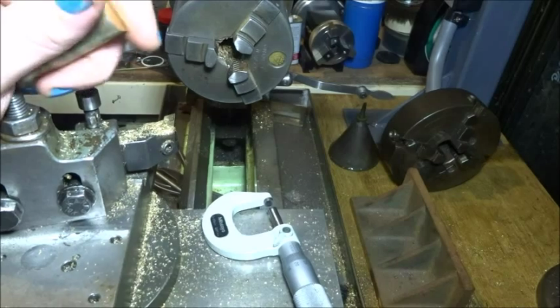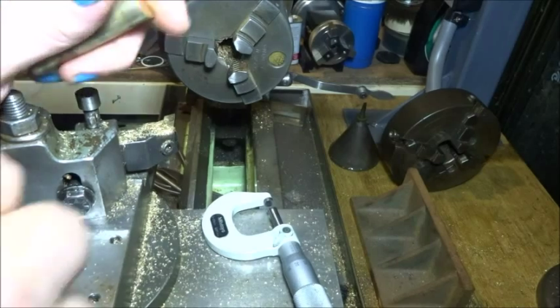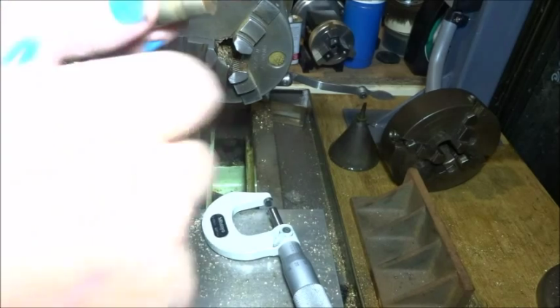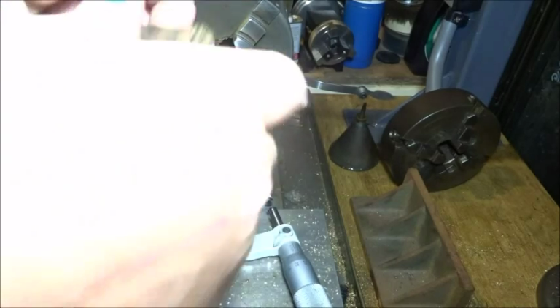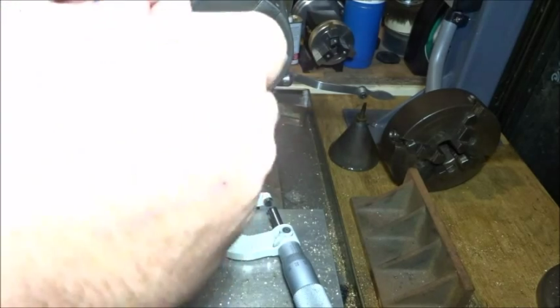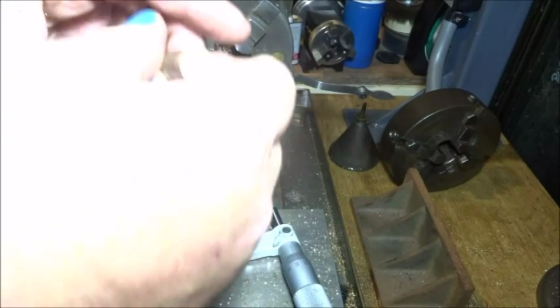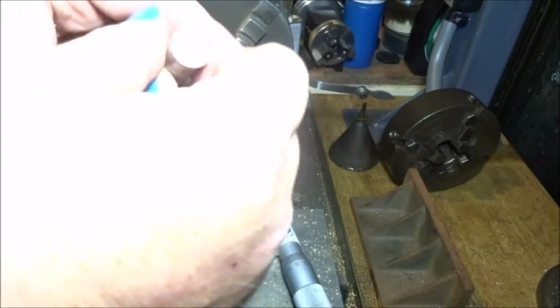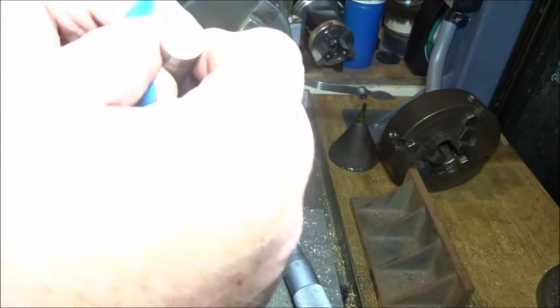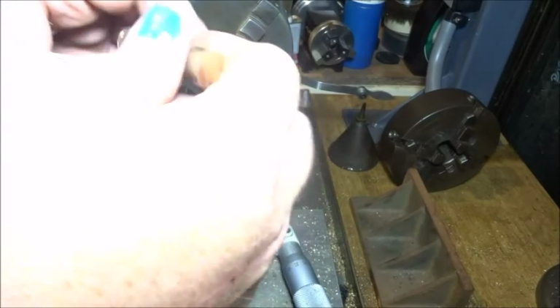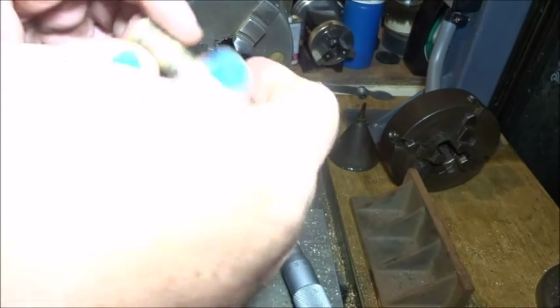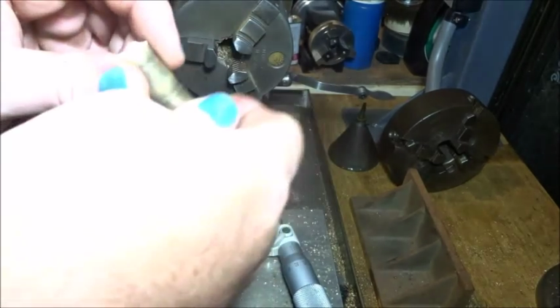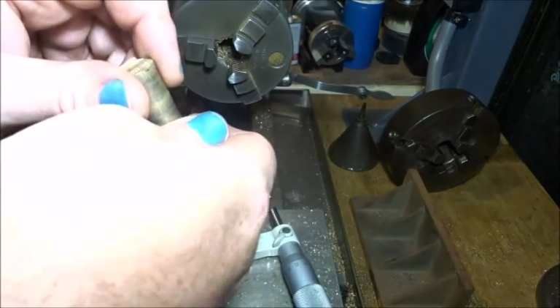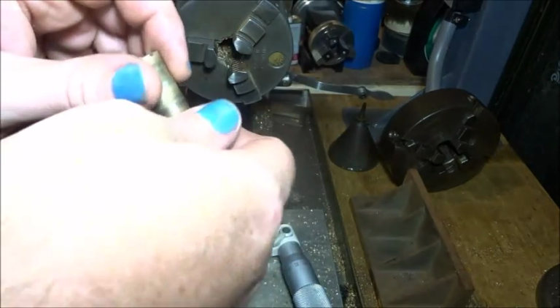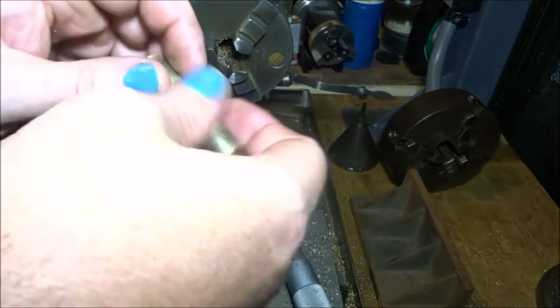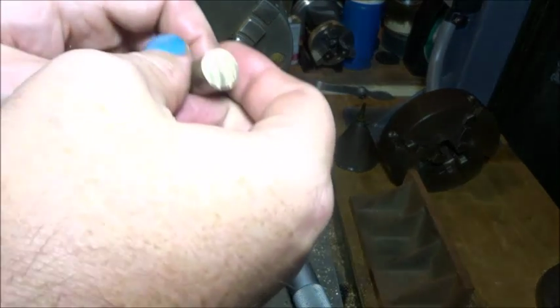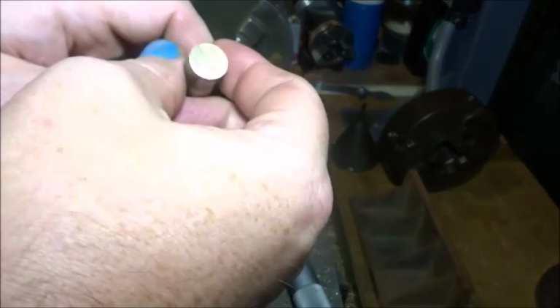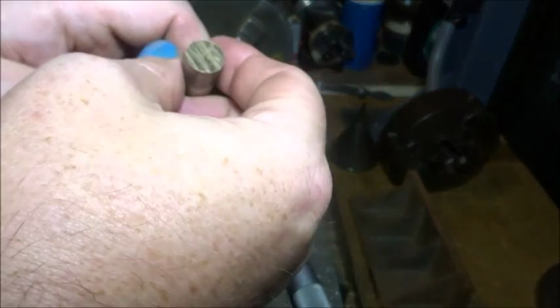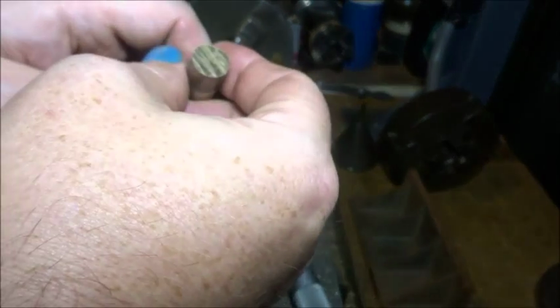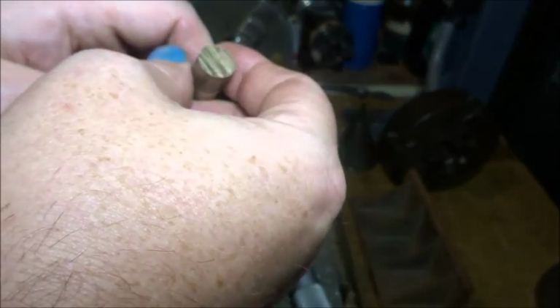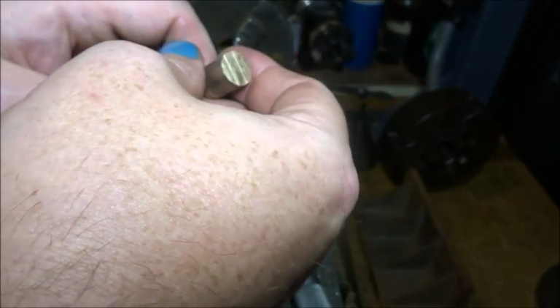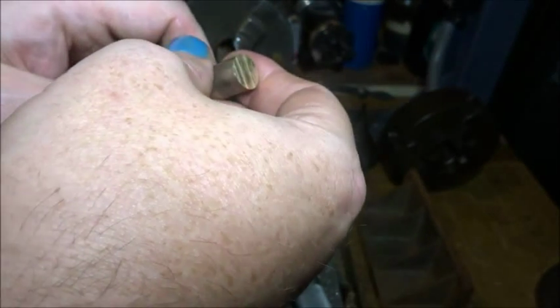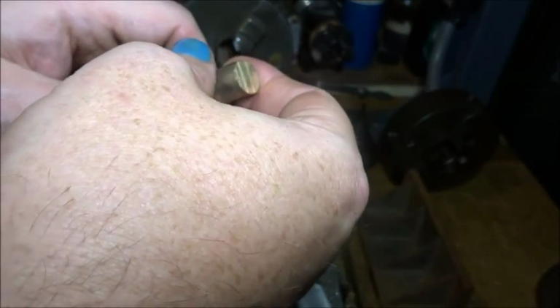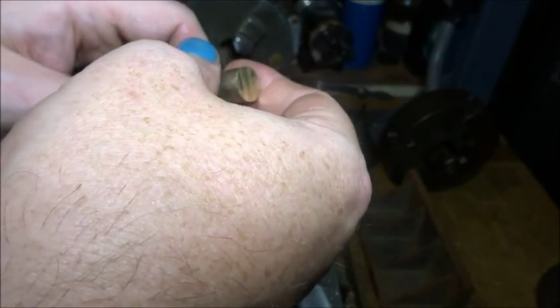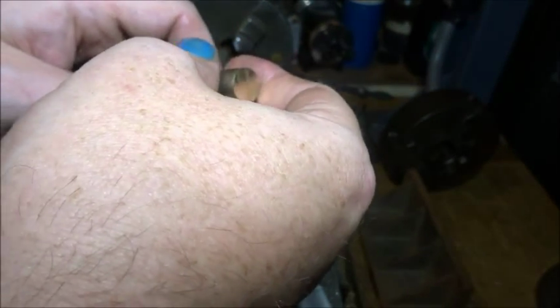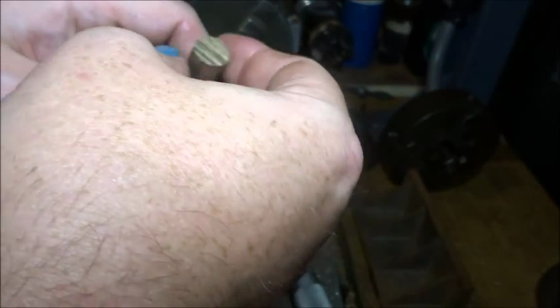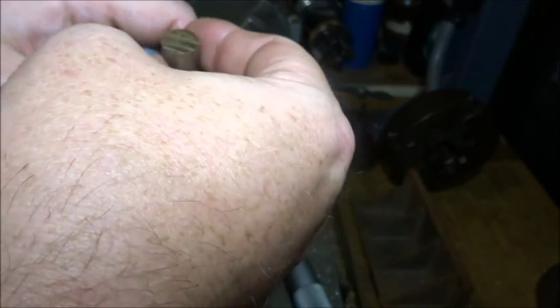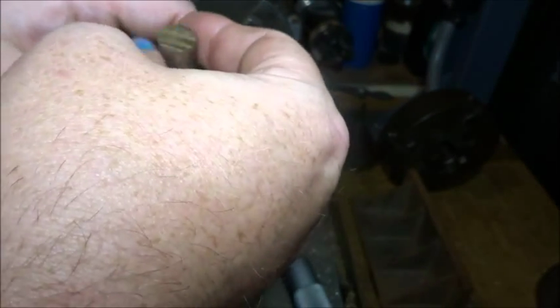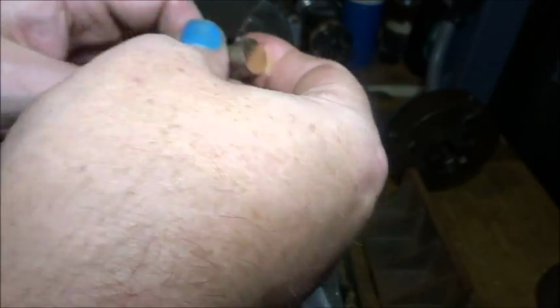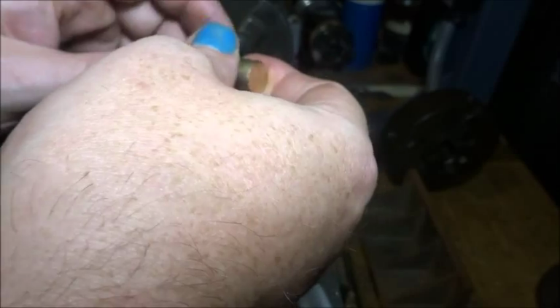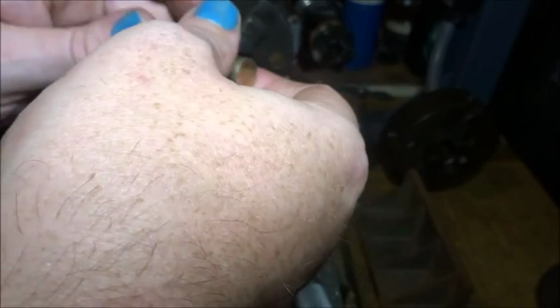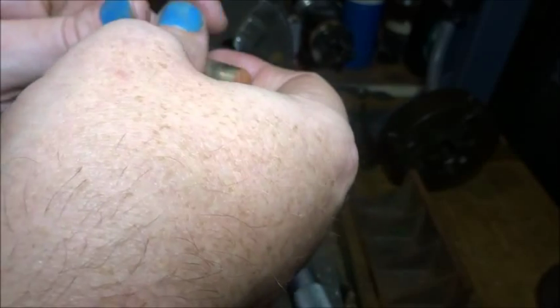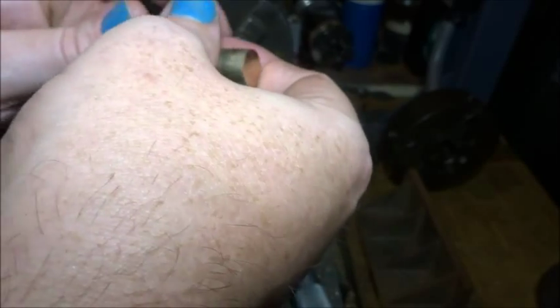Oh hi guys, it's Emma again. Welcome to part four of this little engine build.